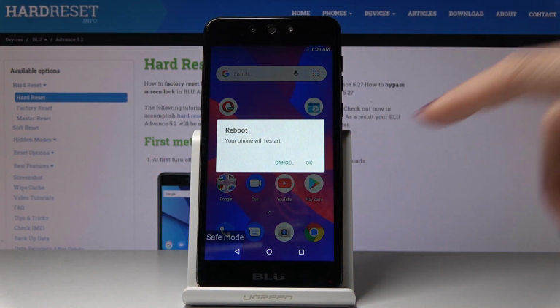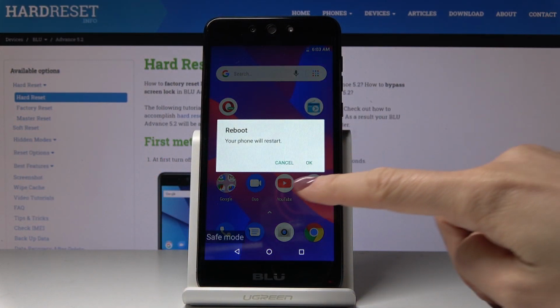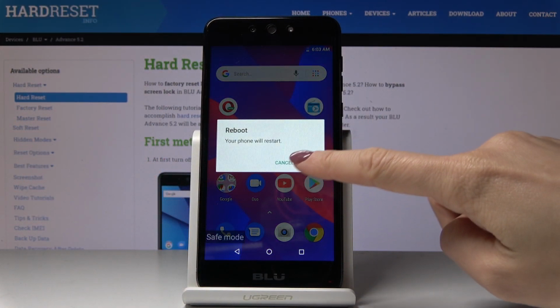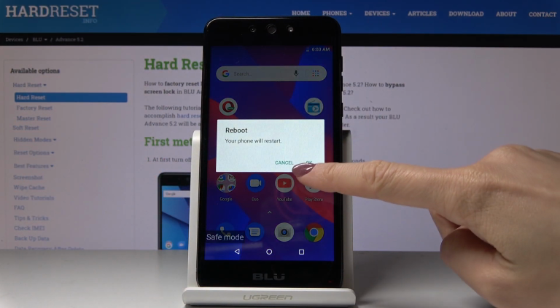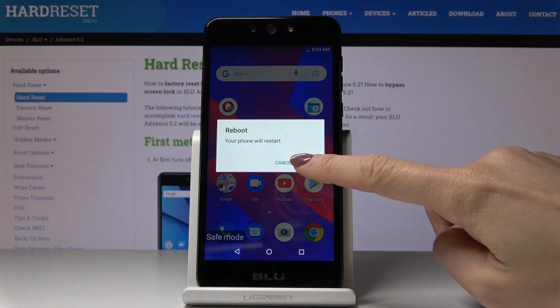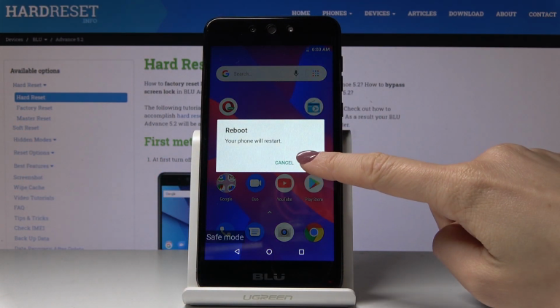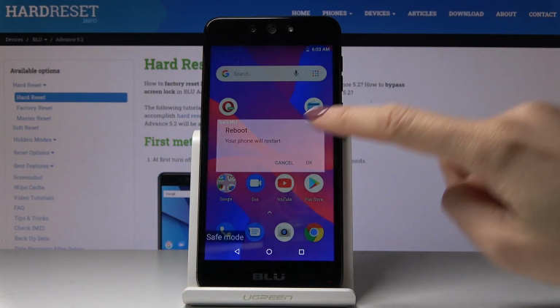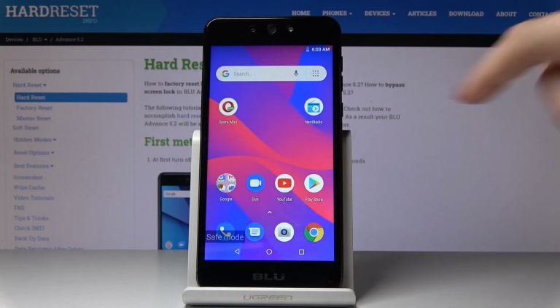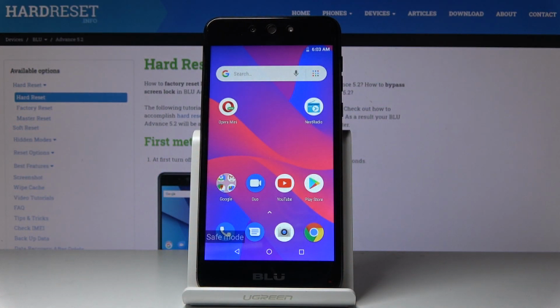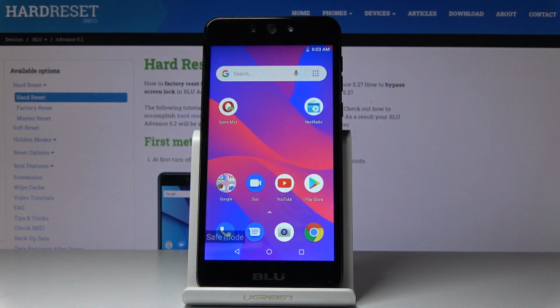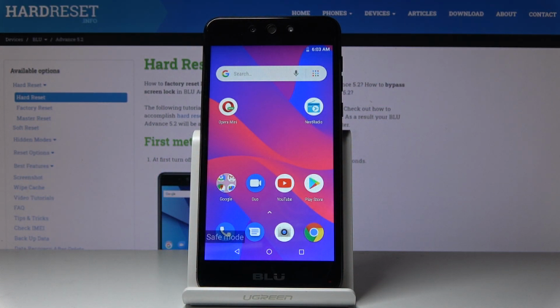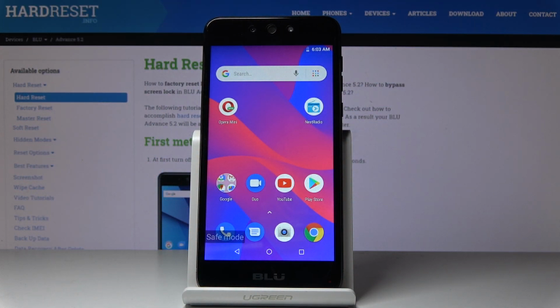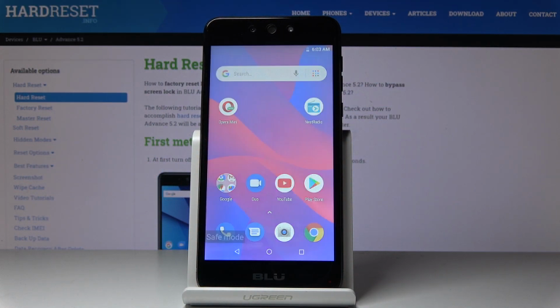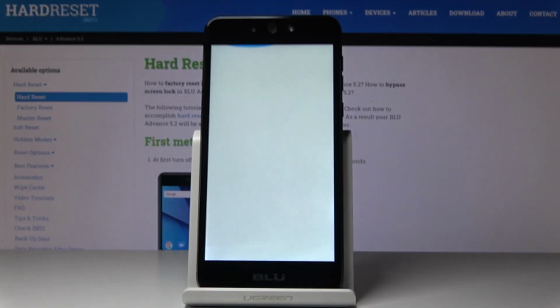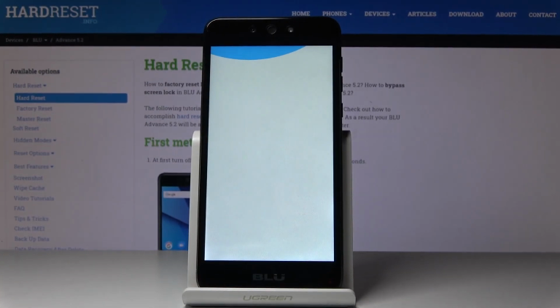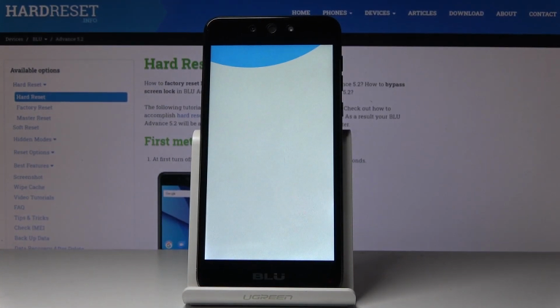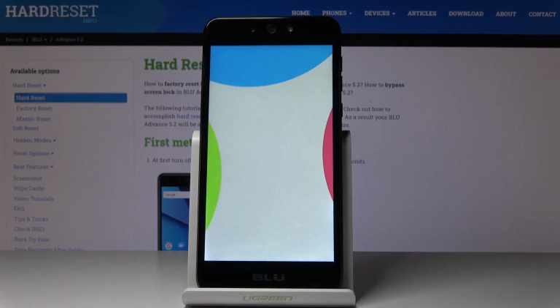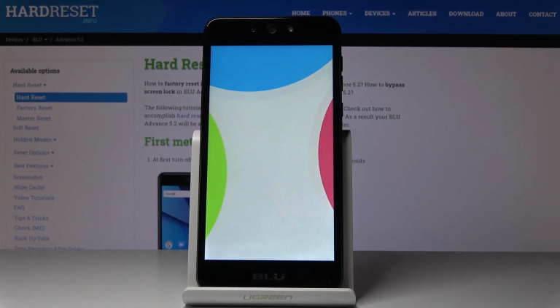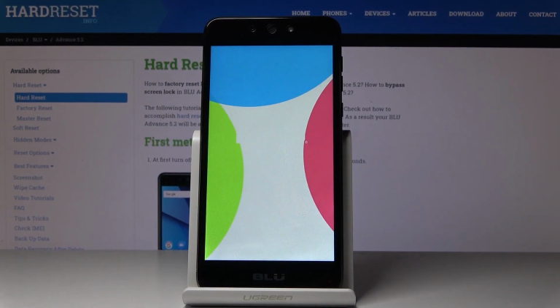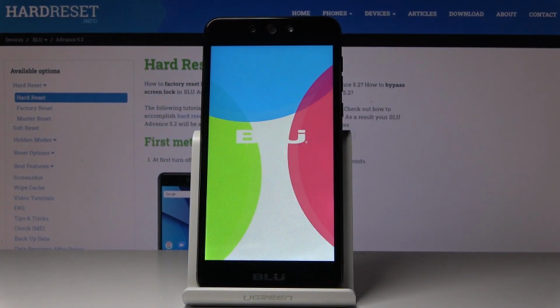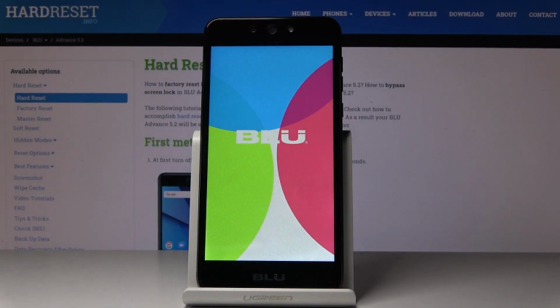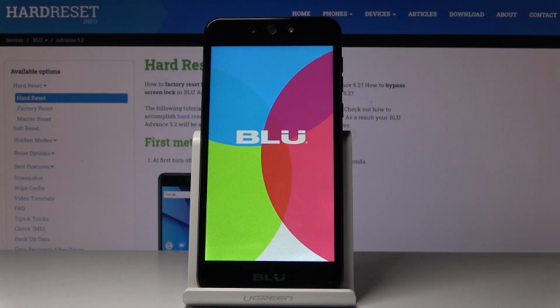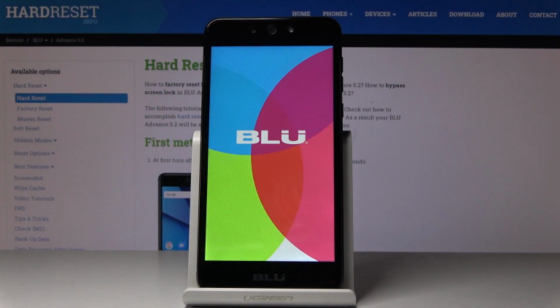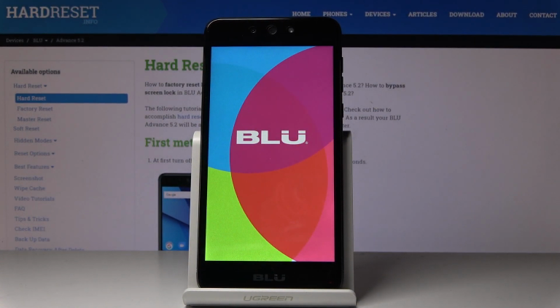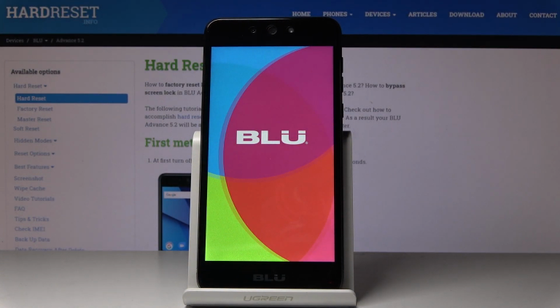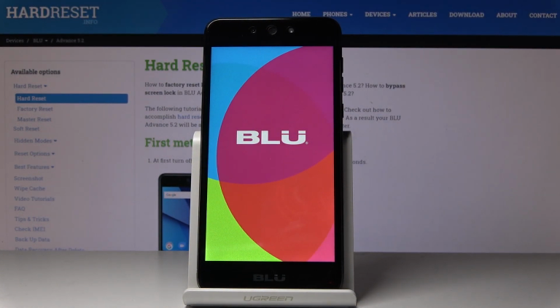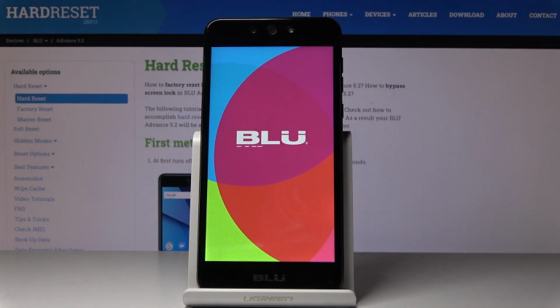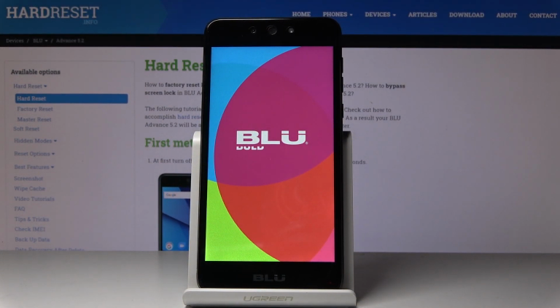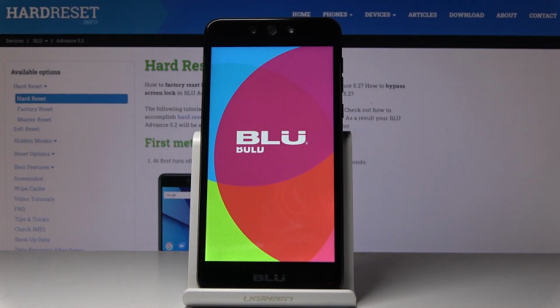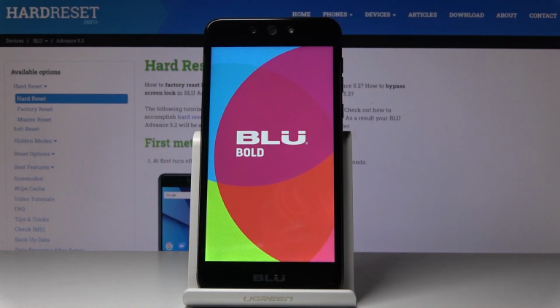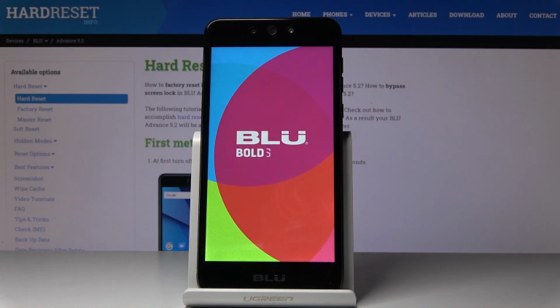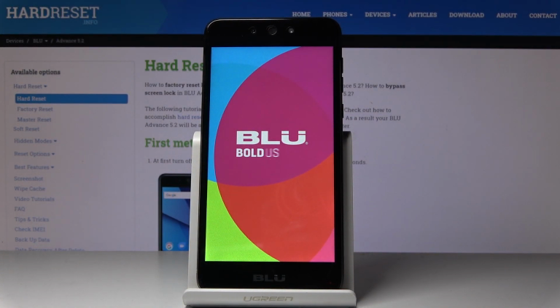Confirm that you would like to restart your phone by tapping OK, and within a couple of seconds you will be back in normal mode with all applications and features active.